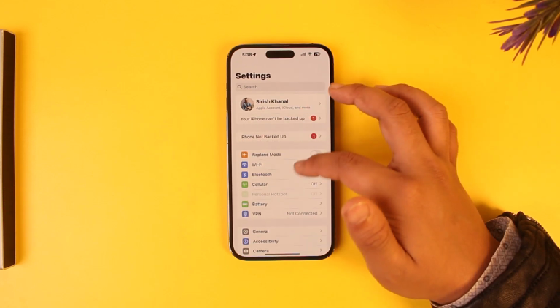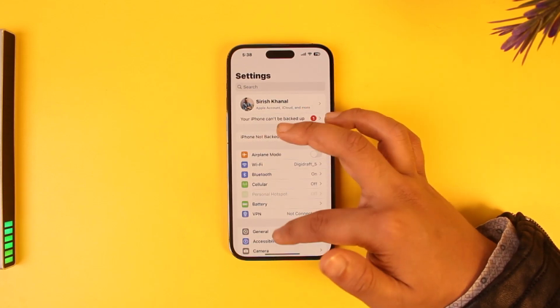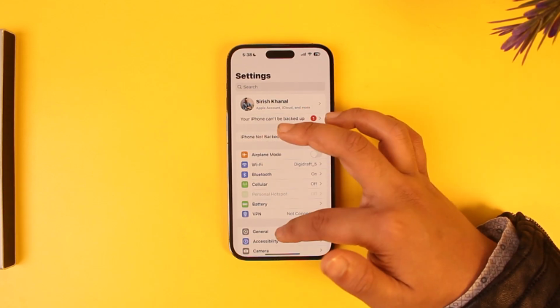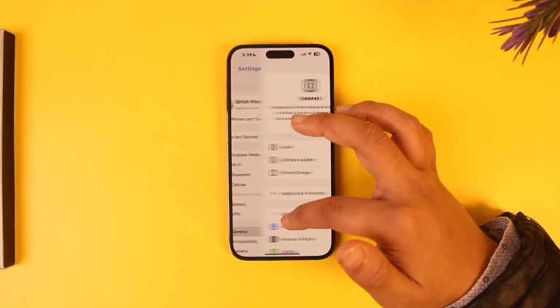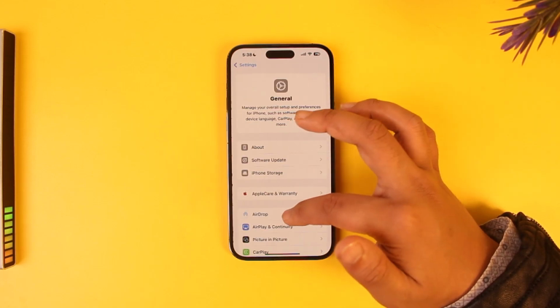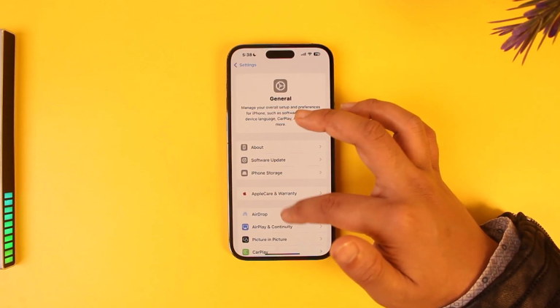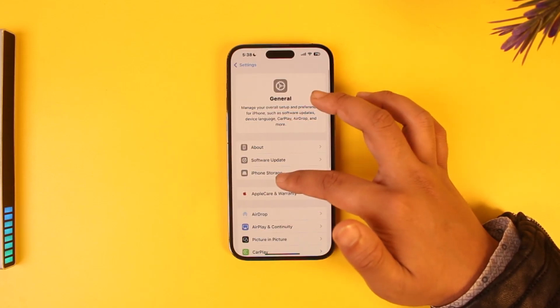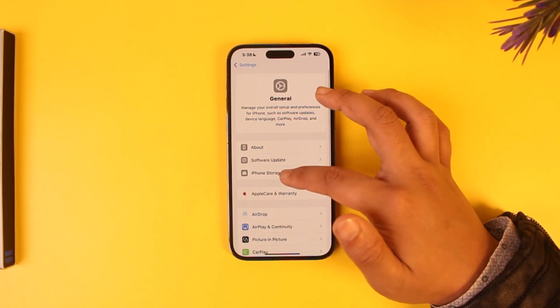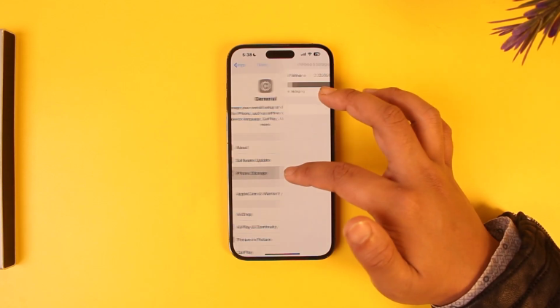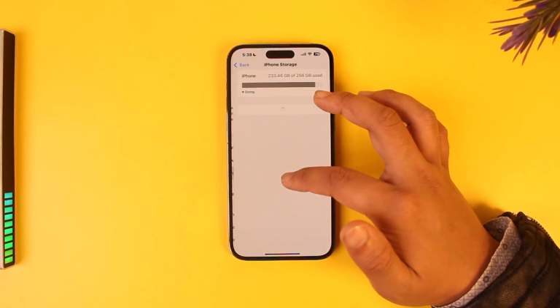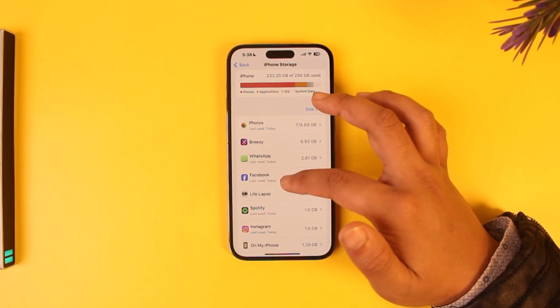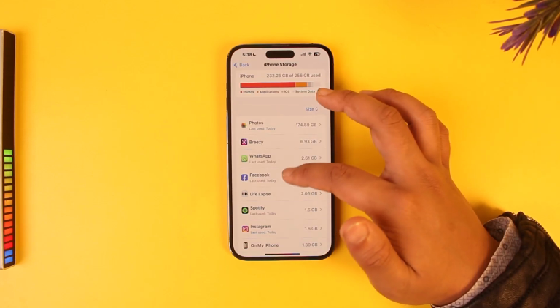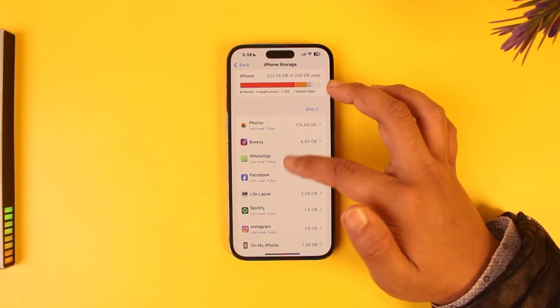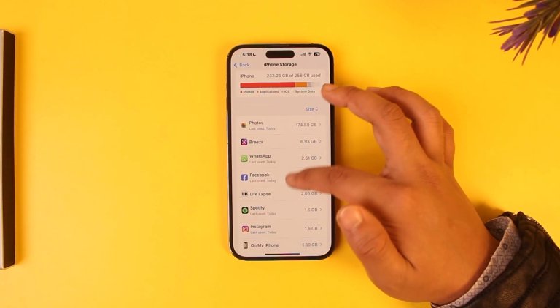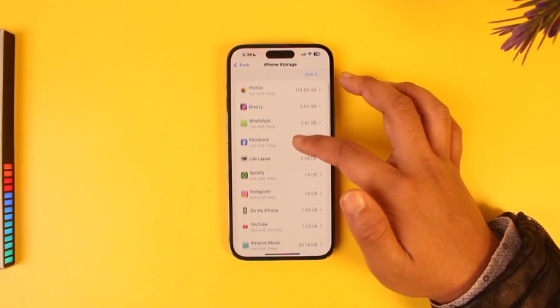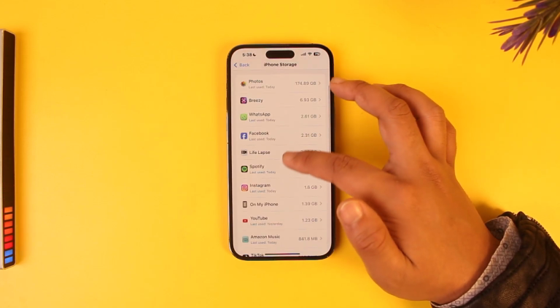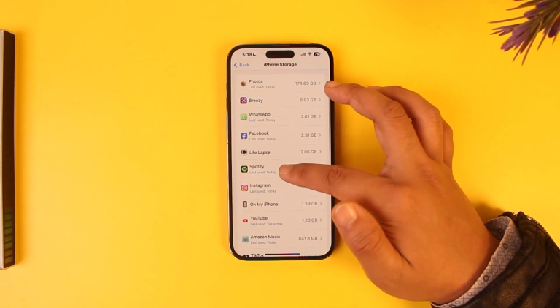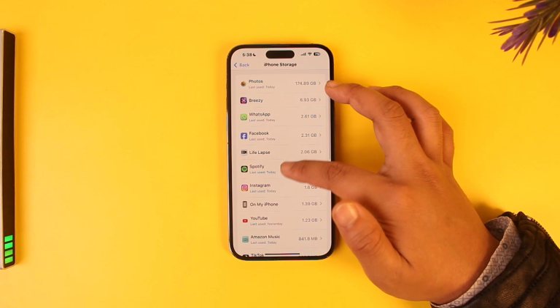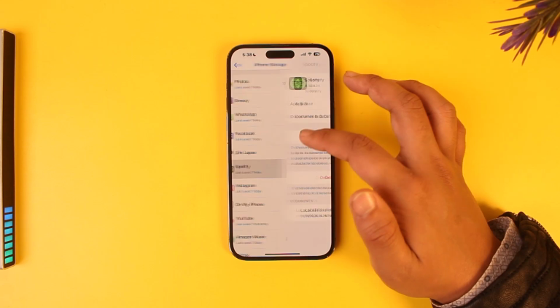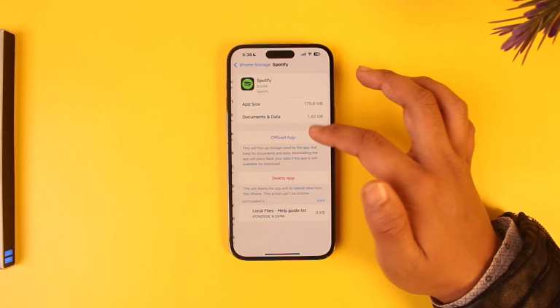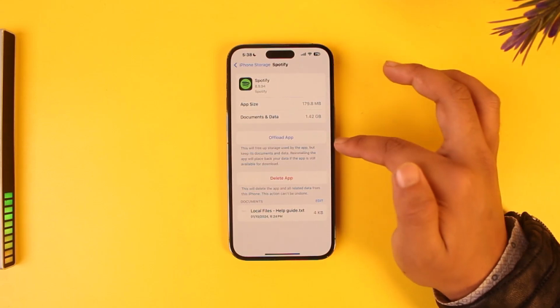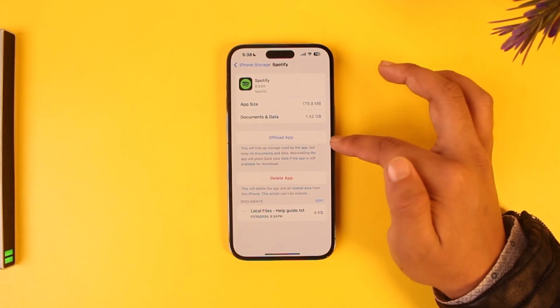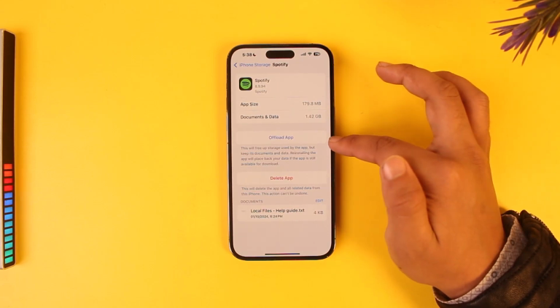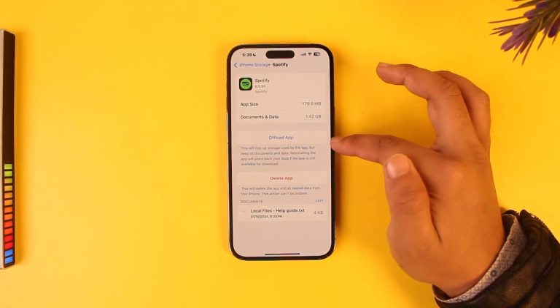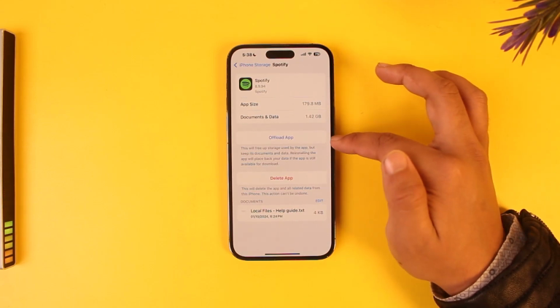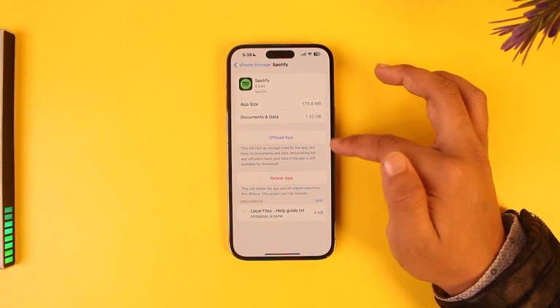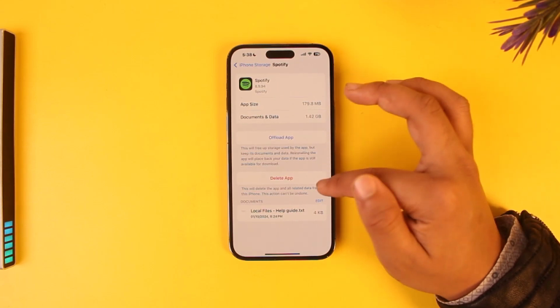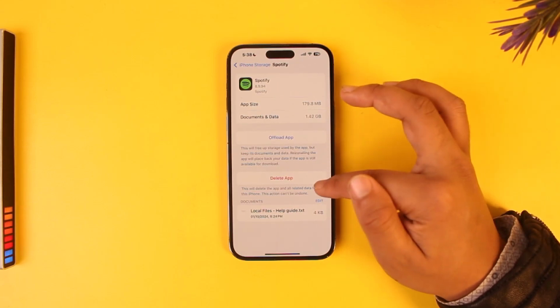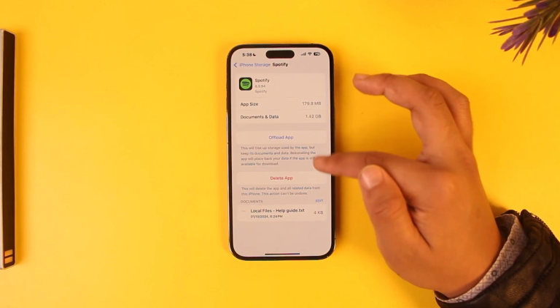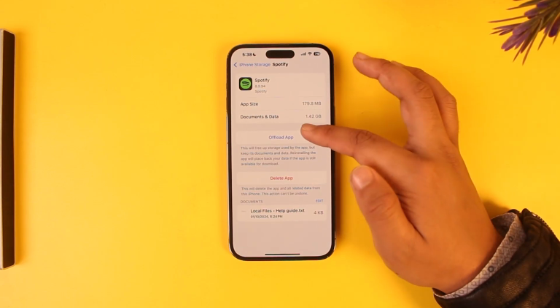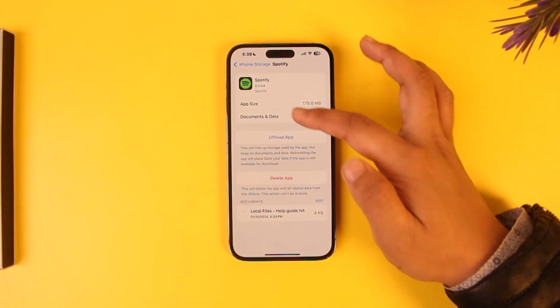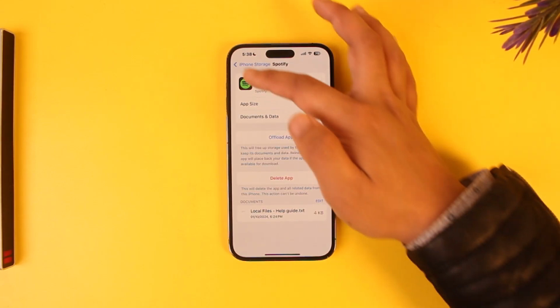You can also navigate to Settings, go to General, then iPhone Storage, find Spotify, and choose to offload and reinstall, or delete and reinstall the app, to see if that helps.